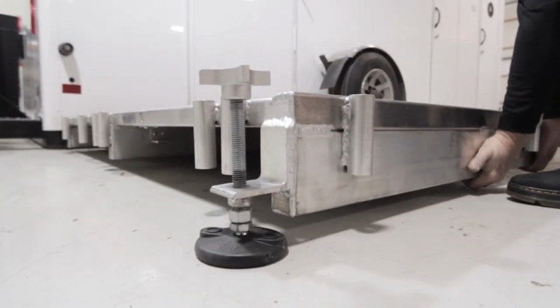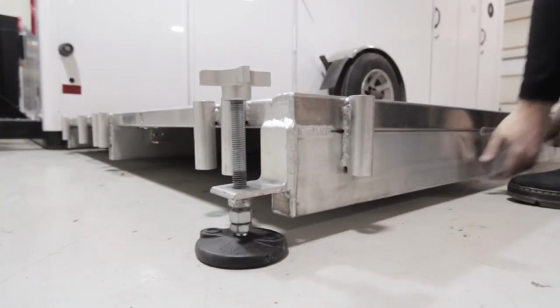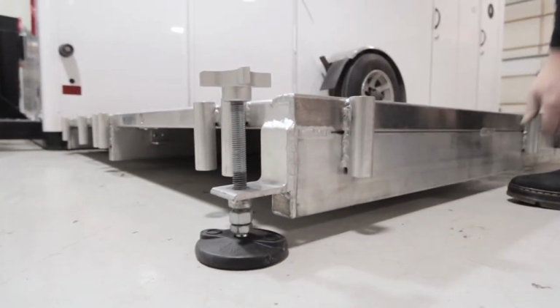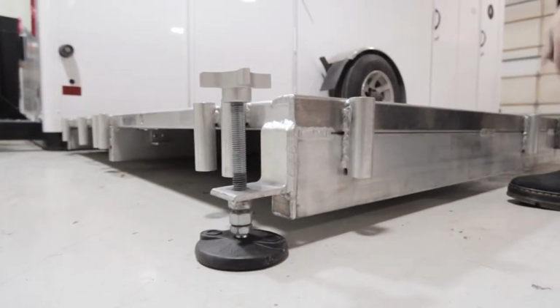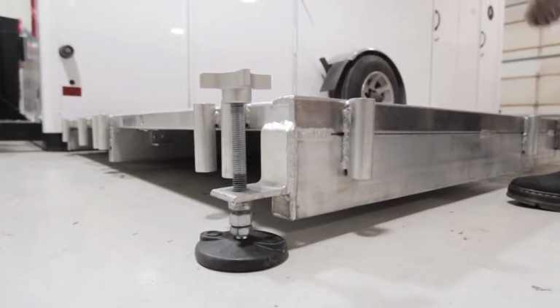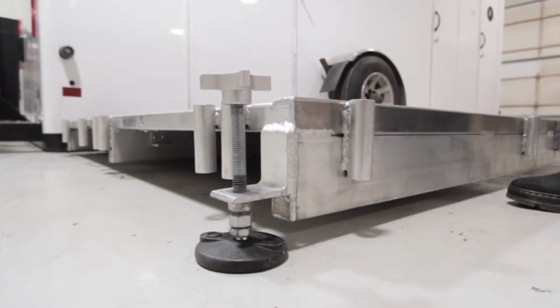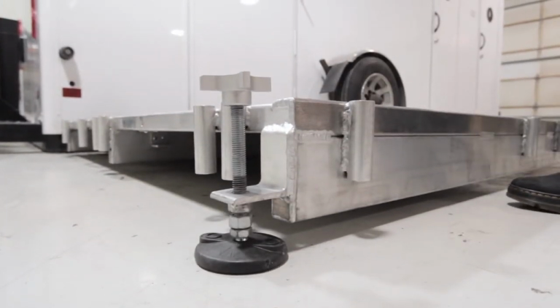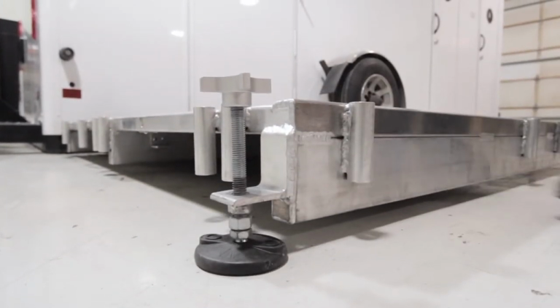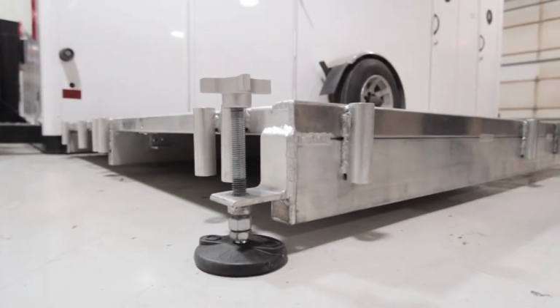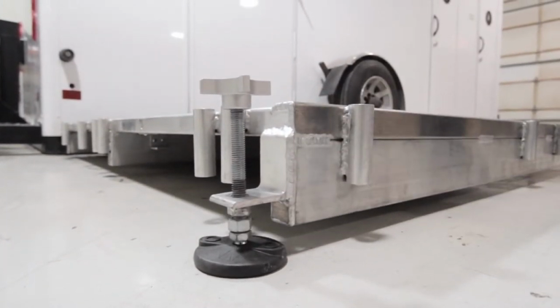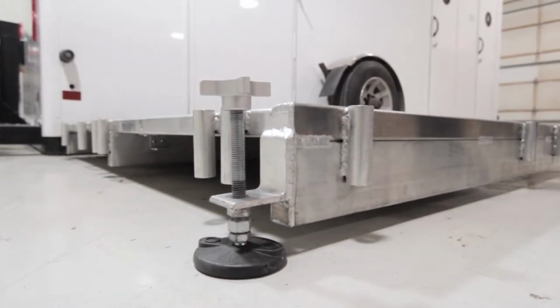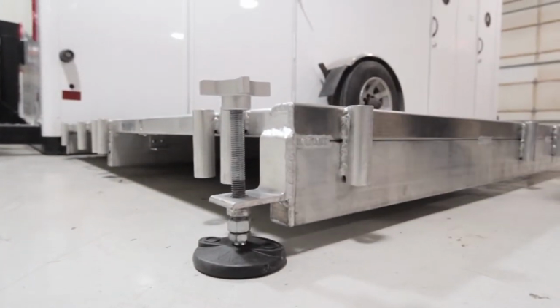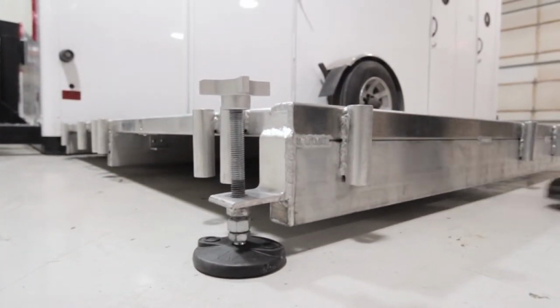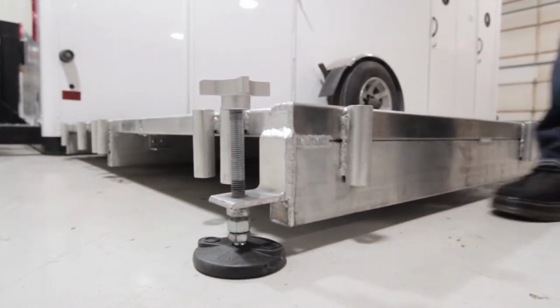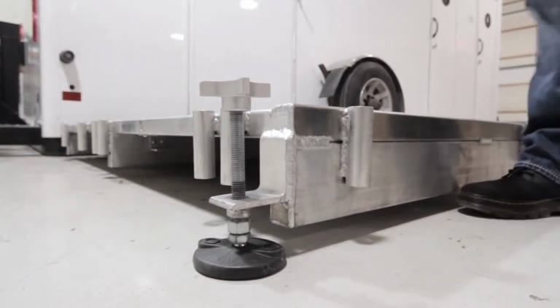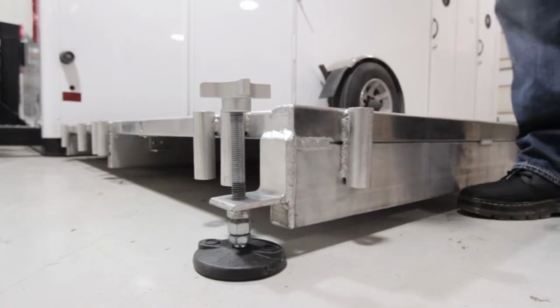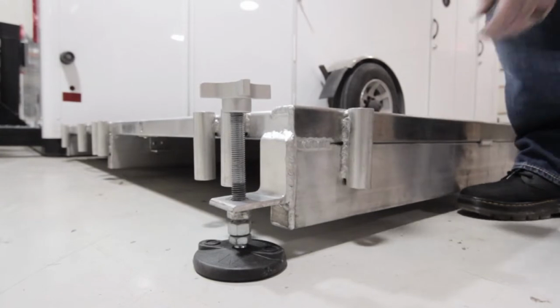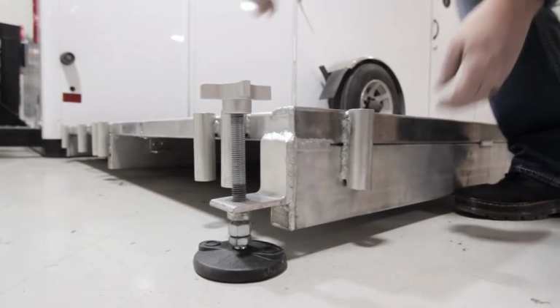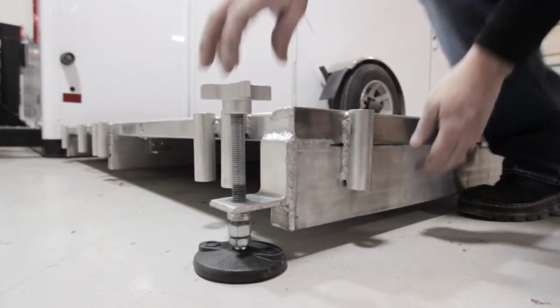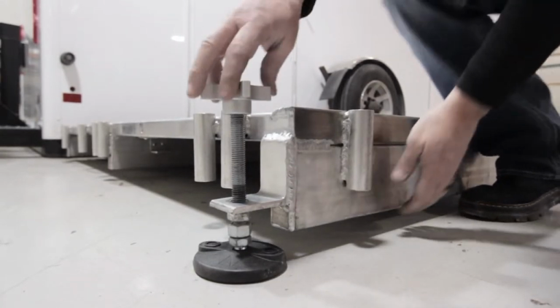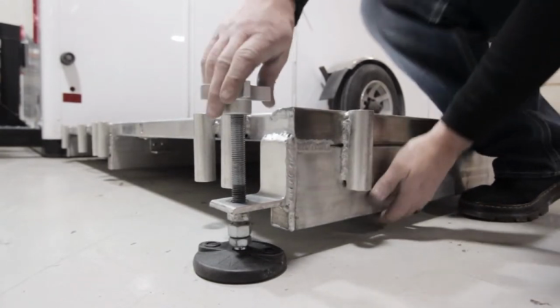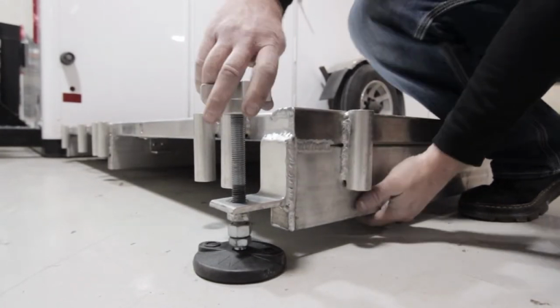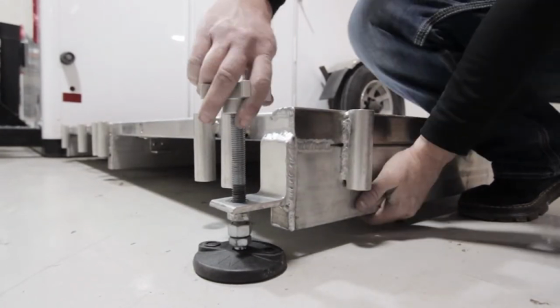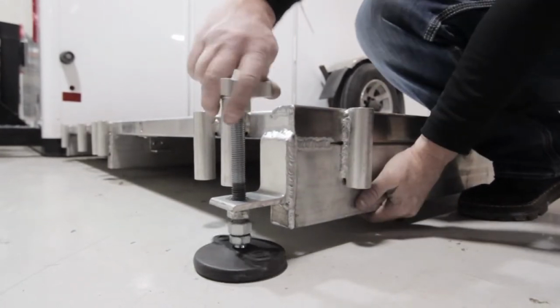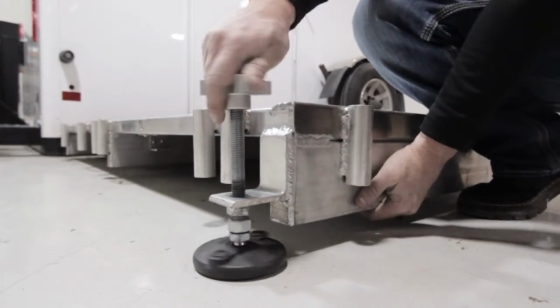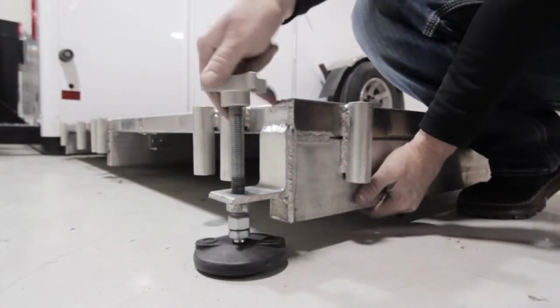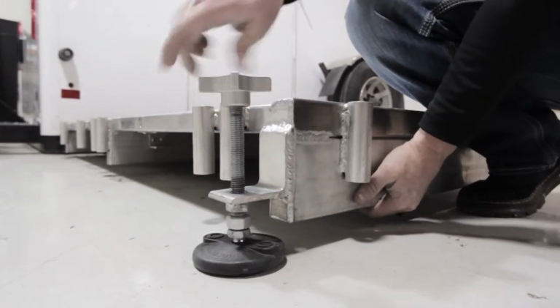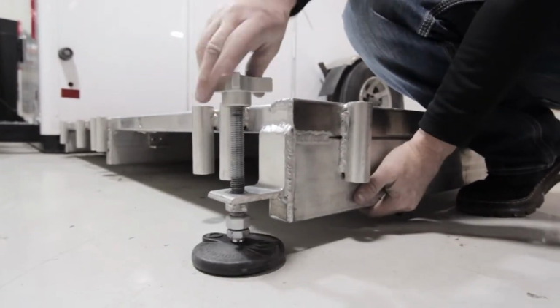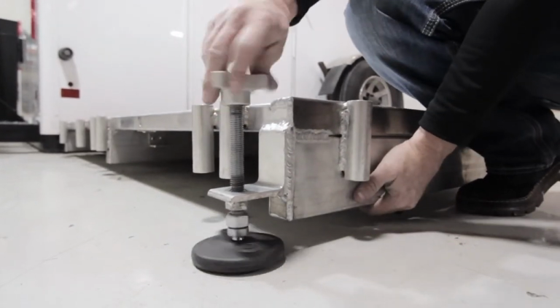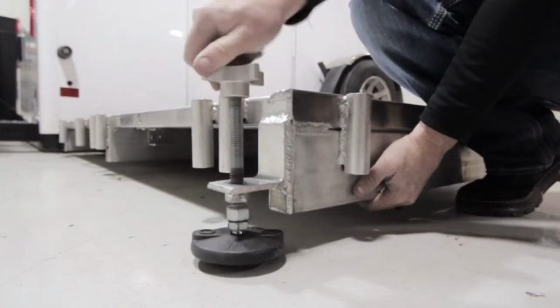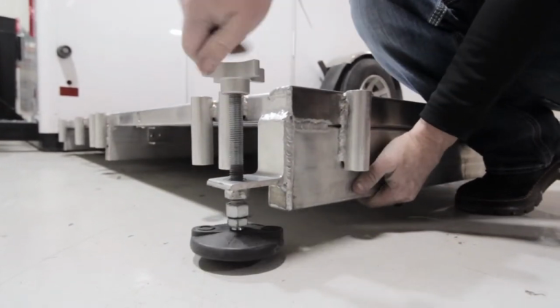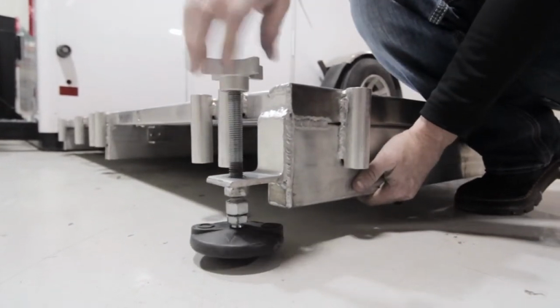Once this is on the ground, you just want to make sure that you level it up simply by turning it.